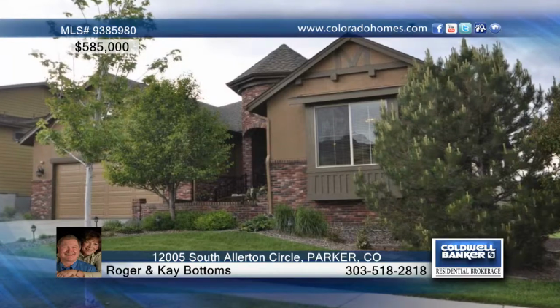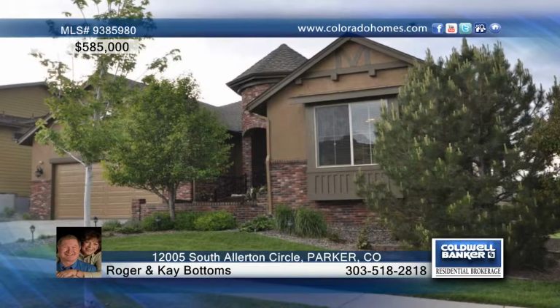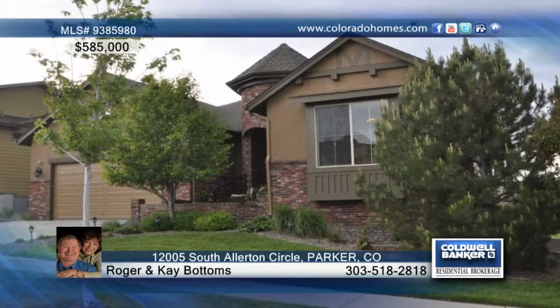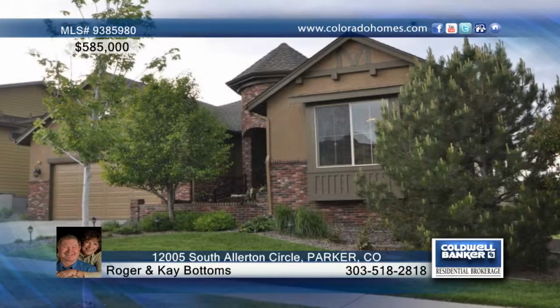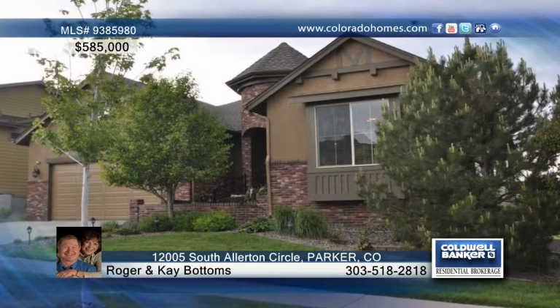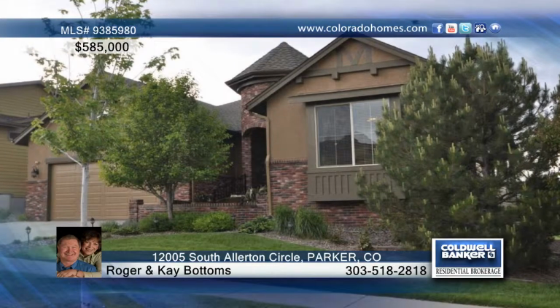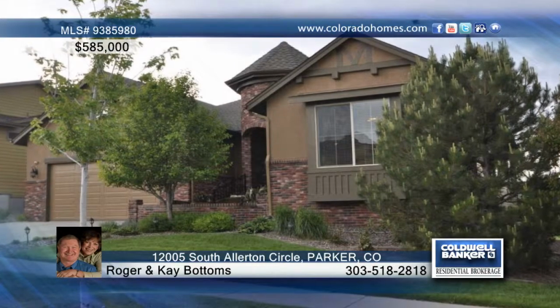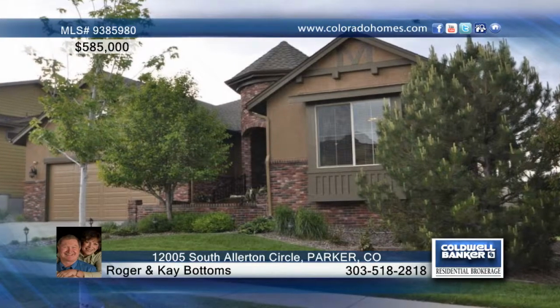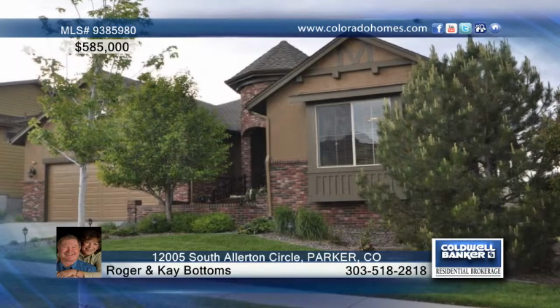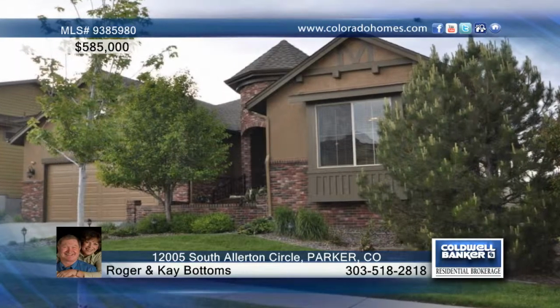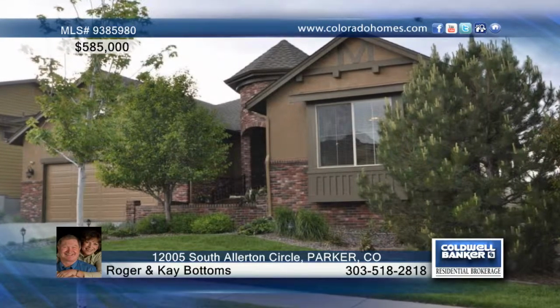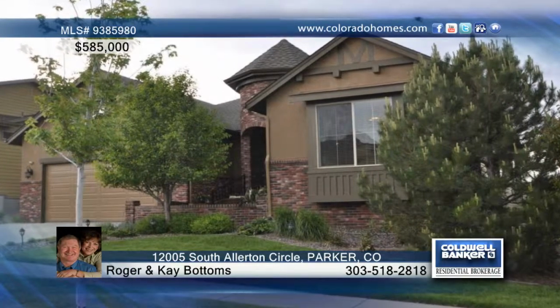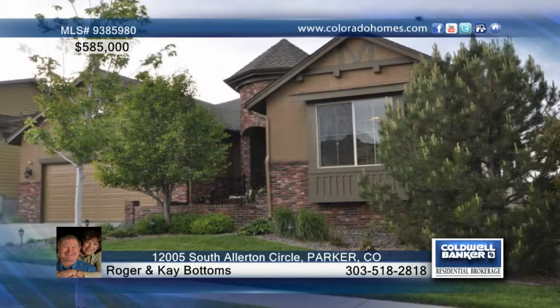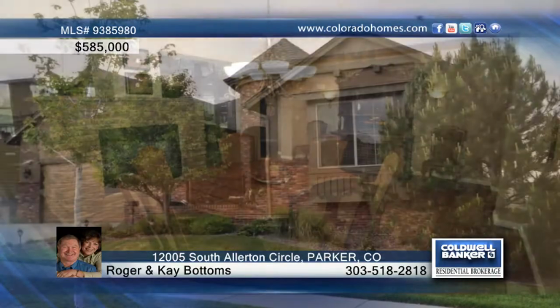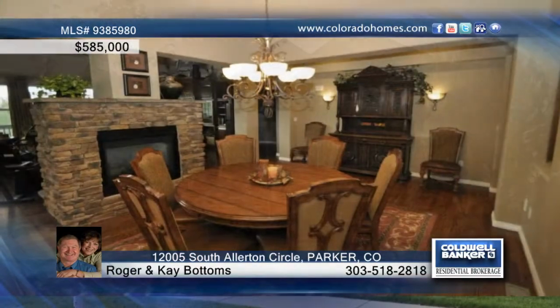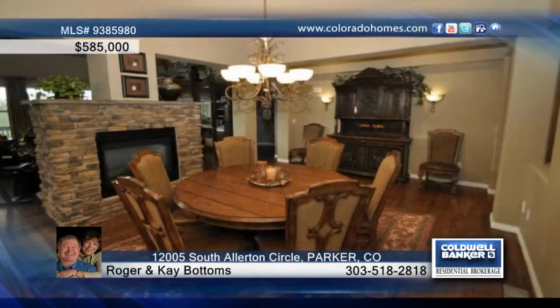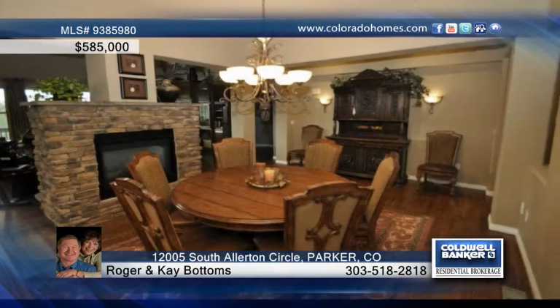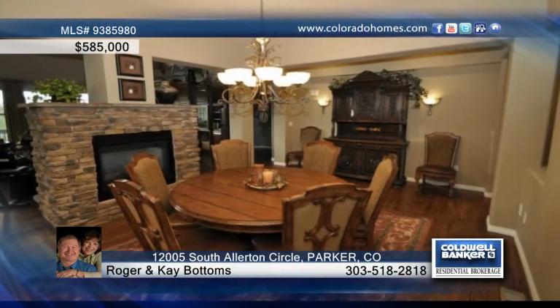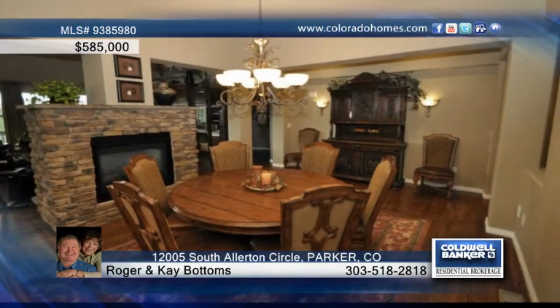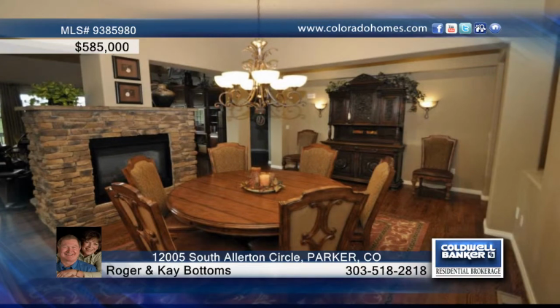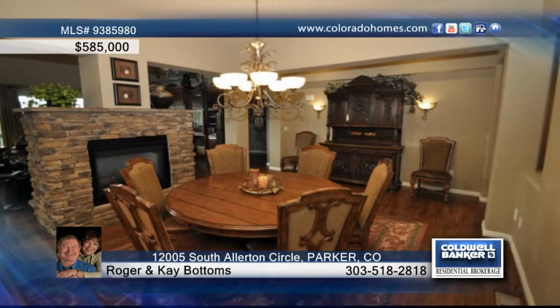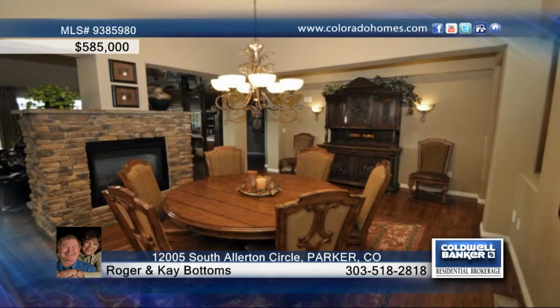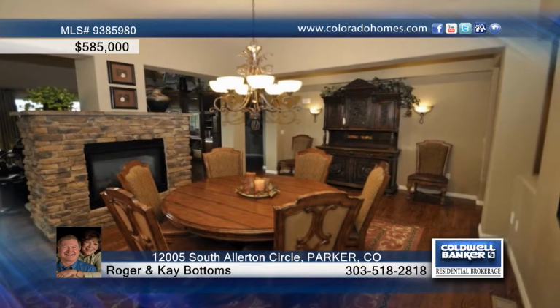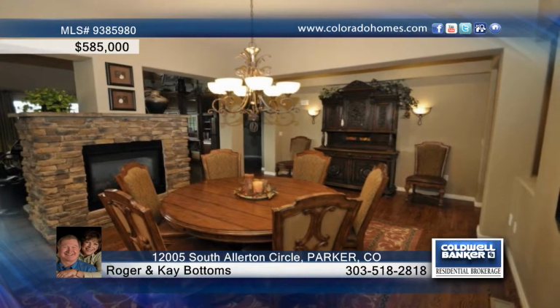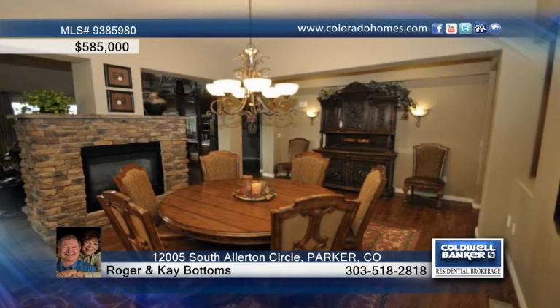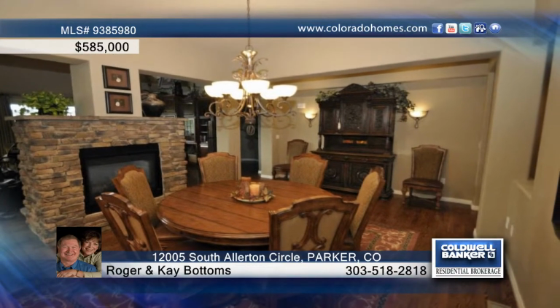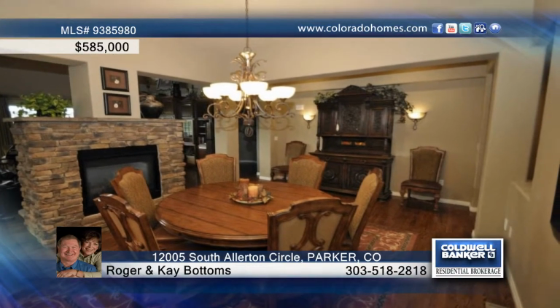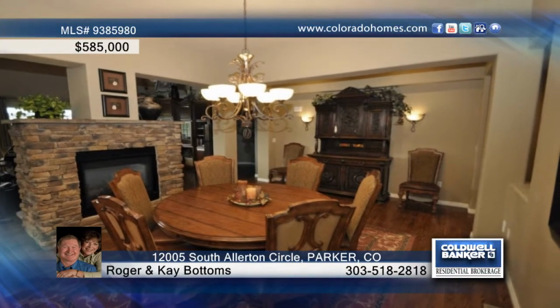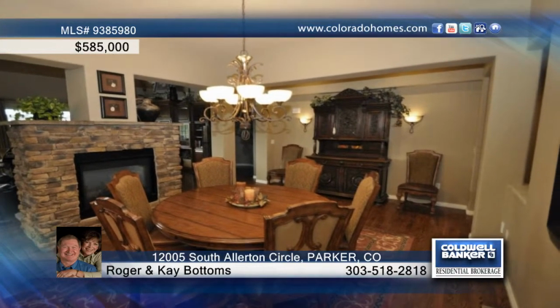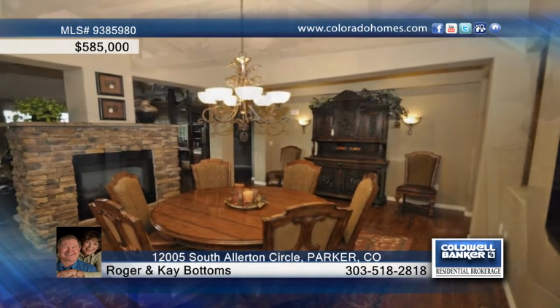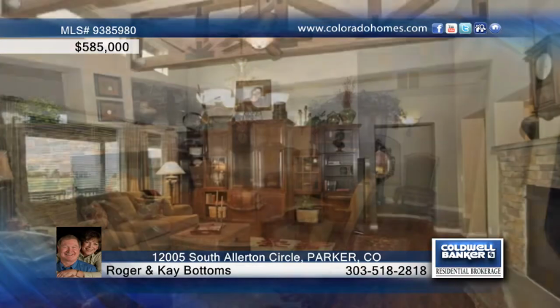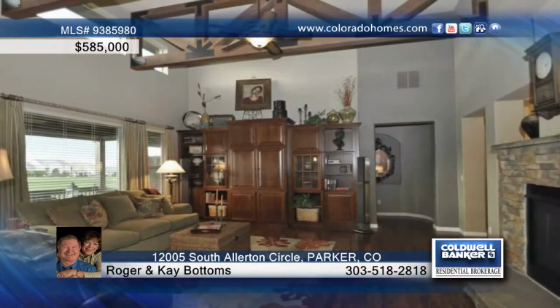If you're looking for a great location, fantastic views, quality construction, top-of-the-line features and upgrades, this is it.